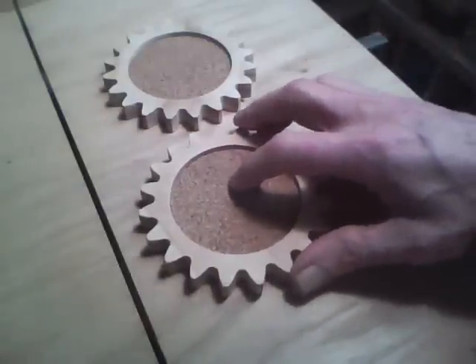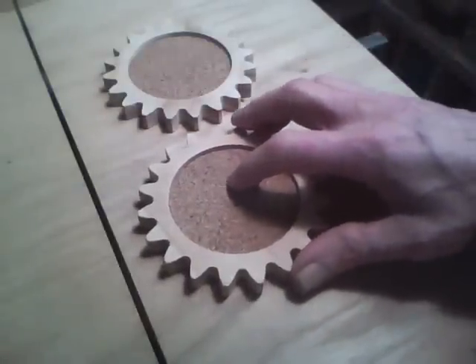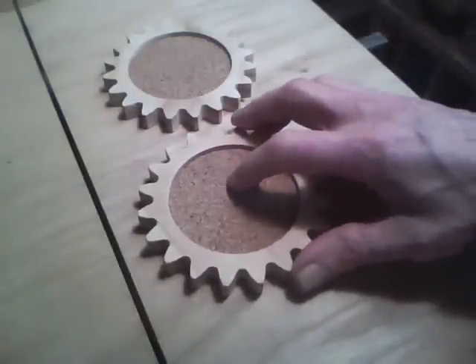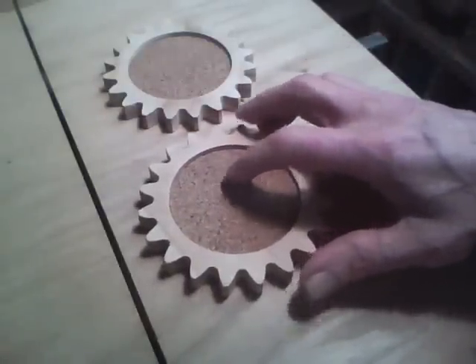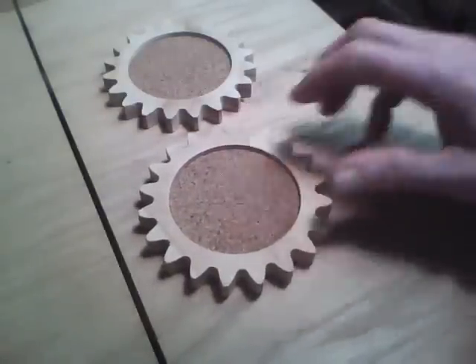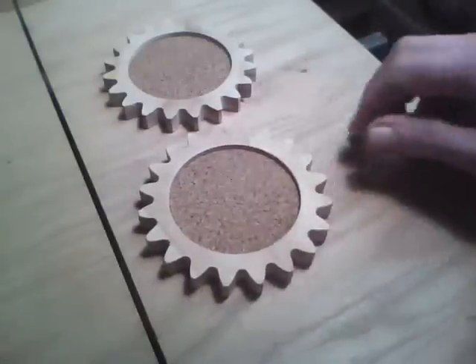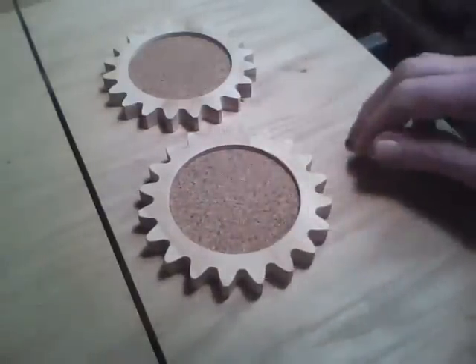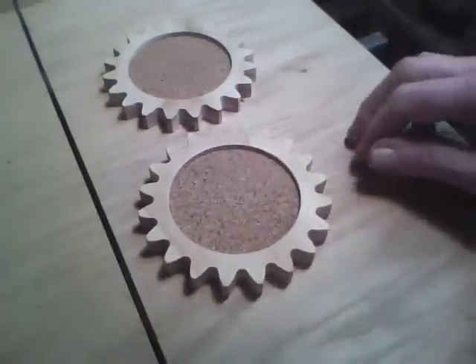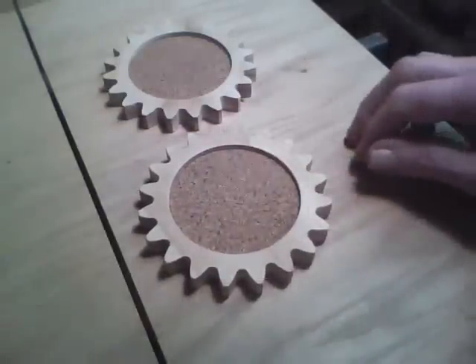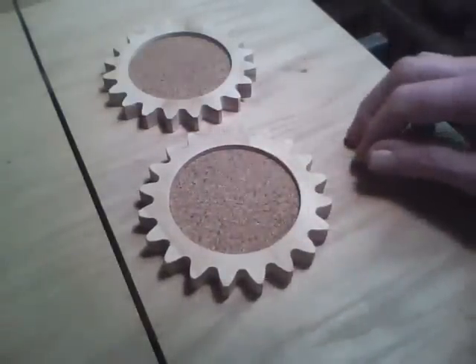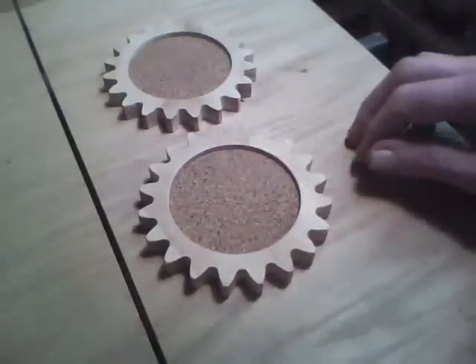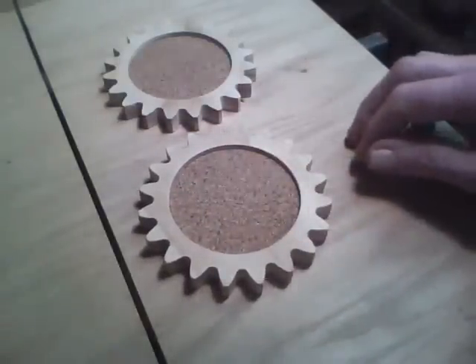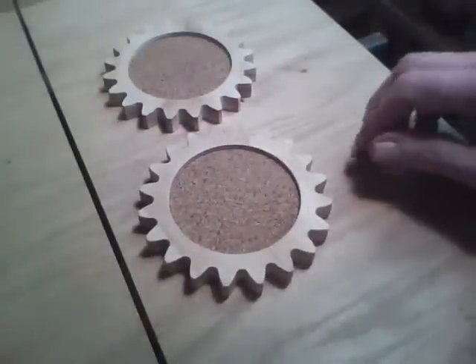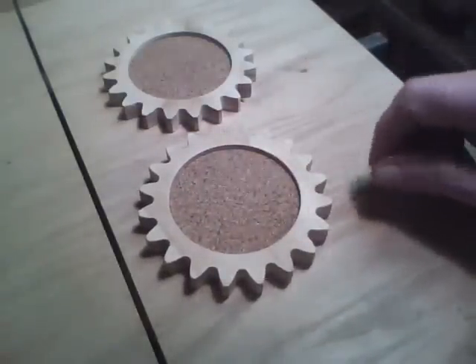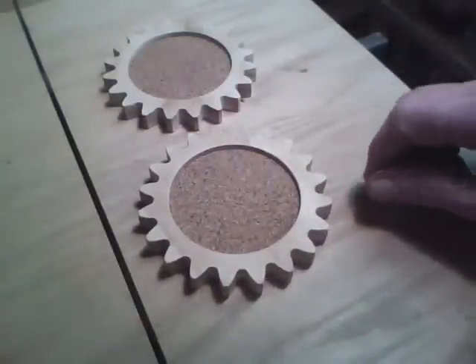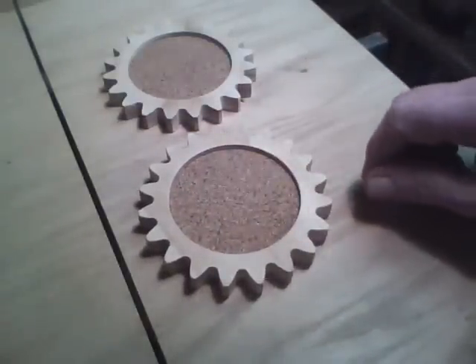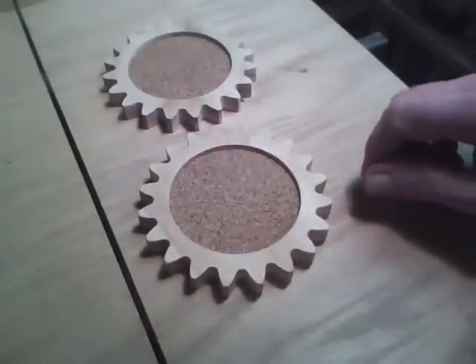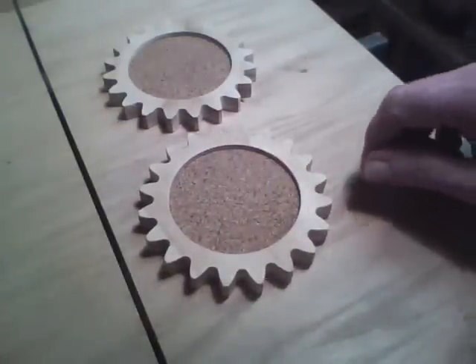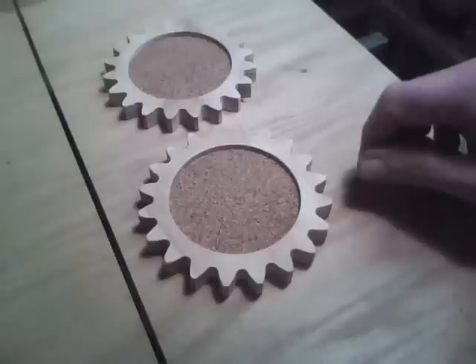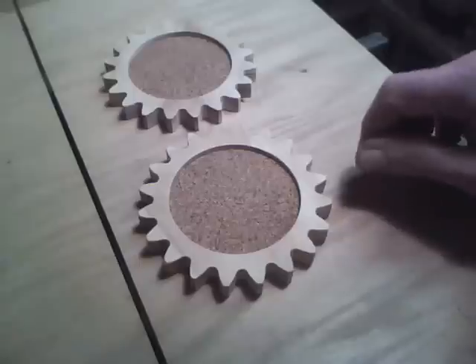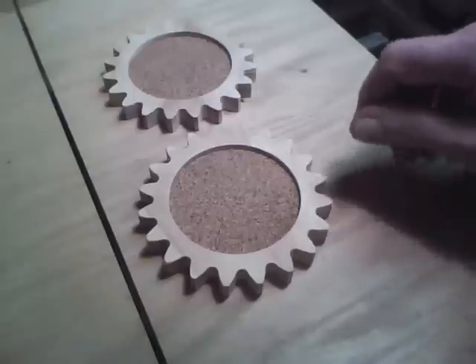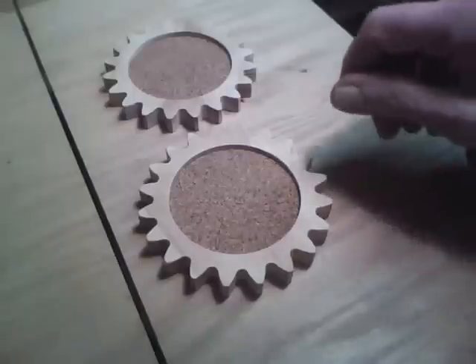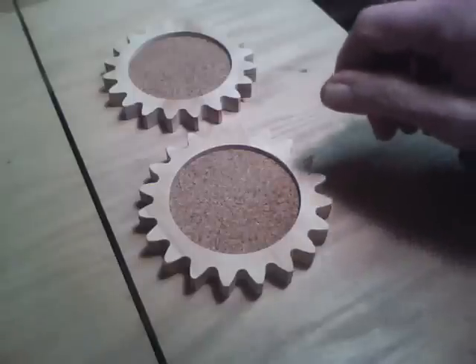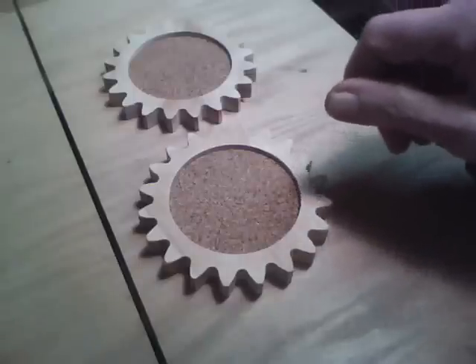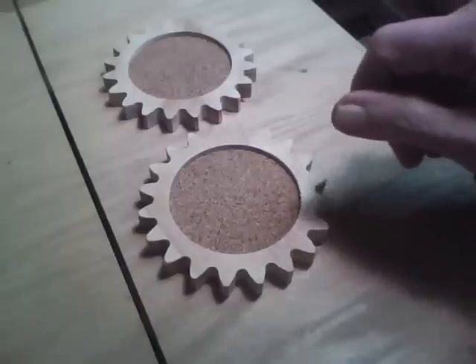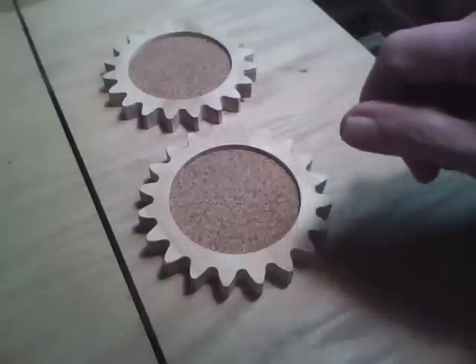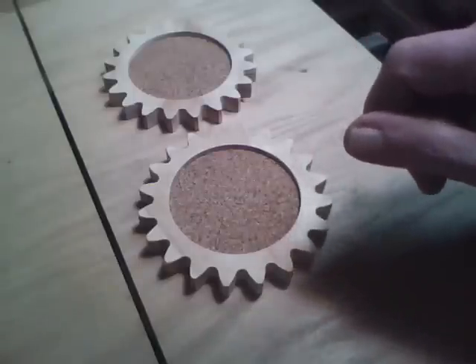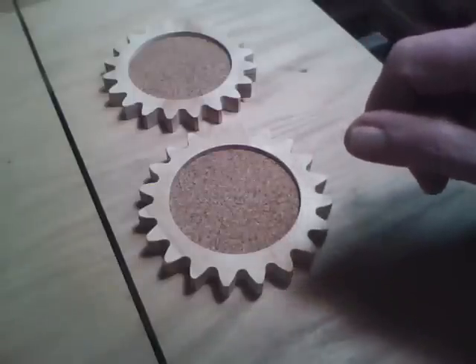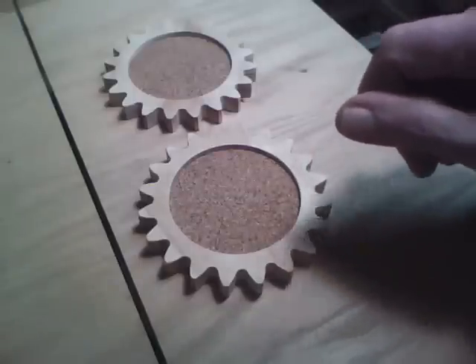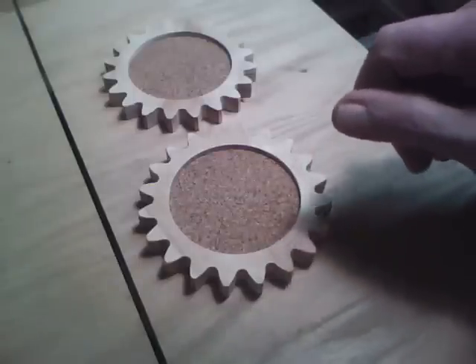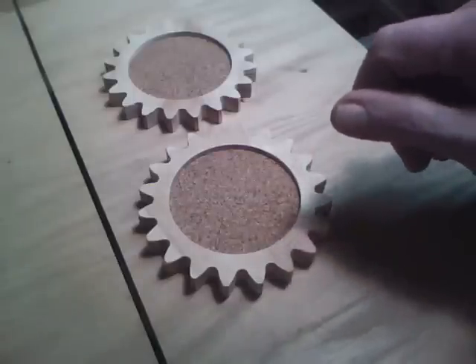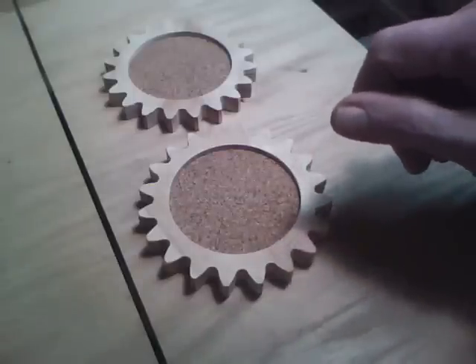And now I'll show you a little bit about how they were made.